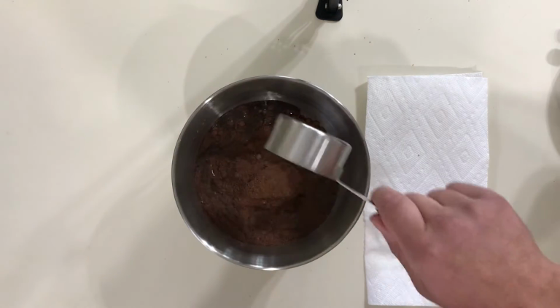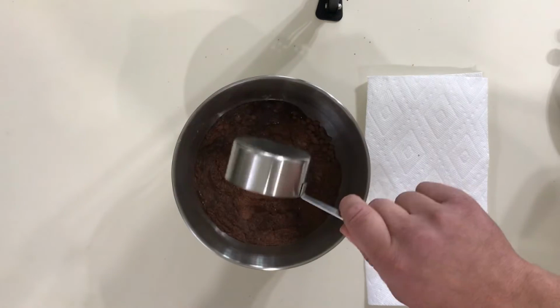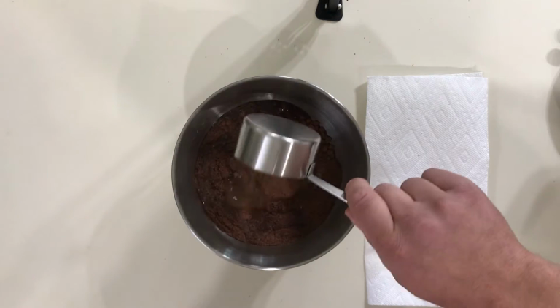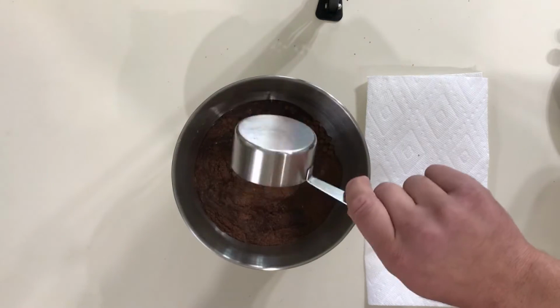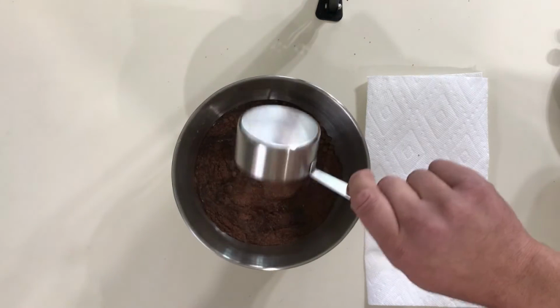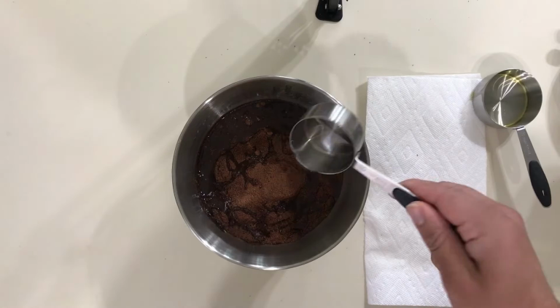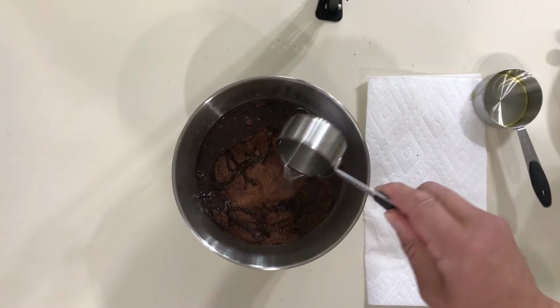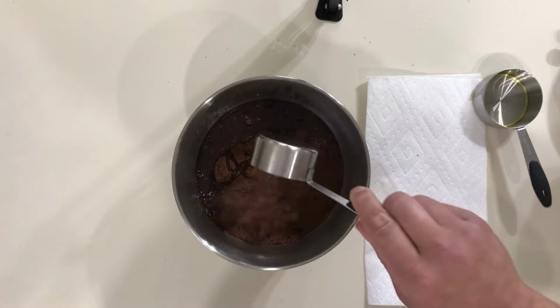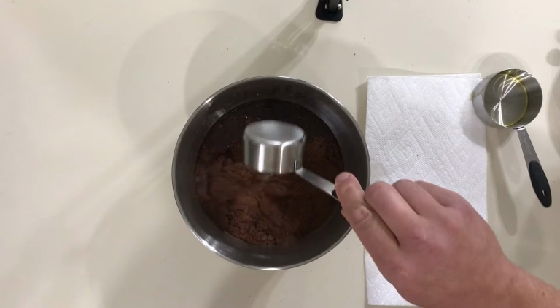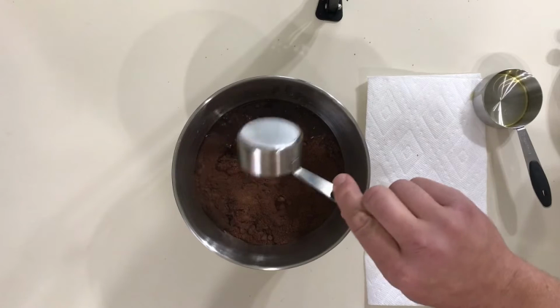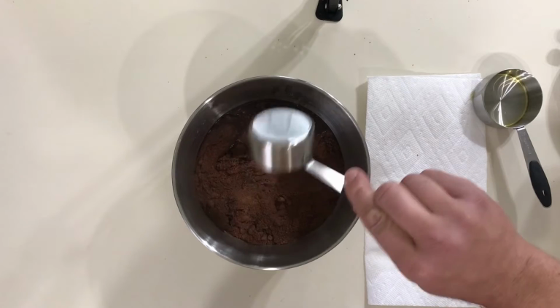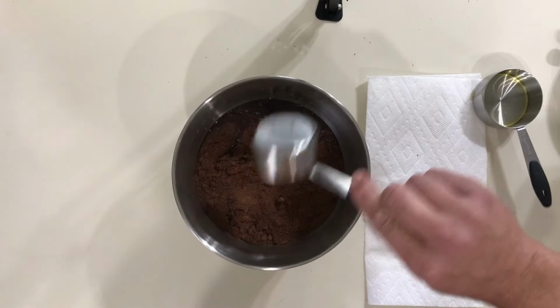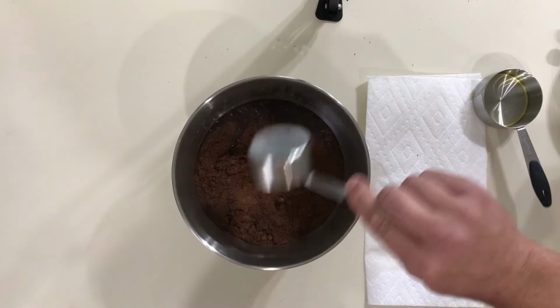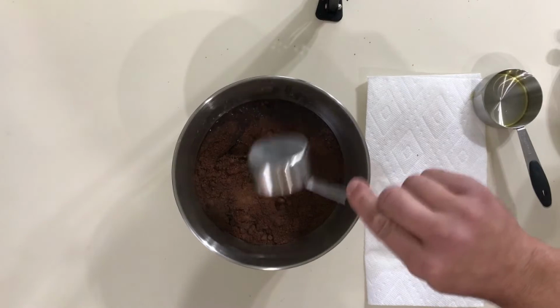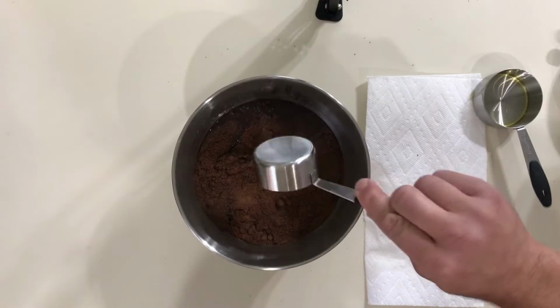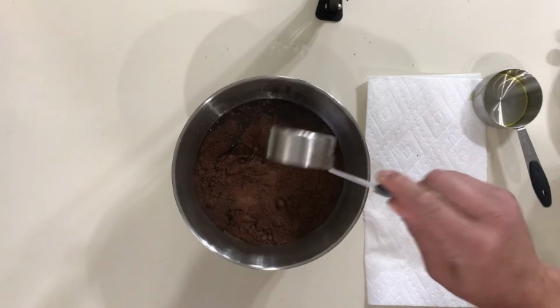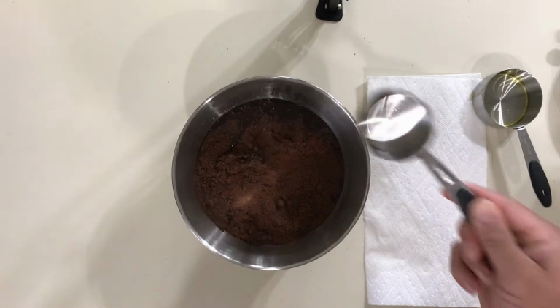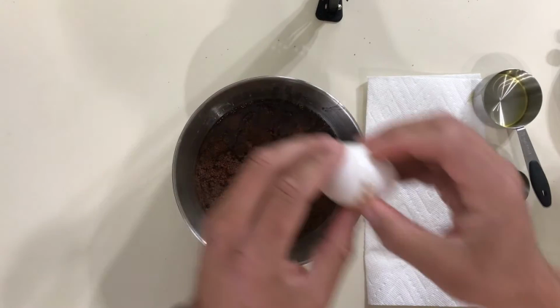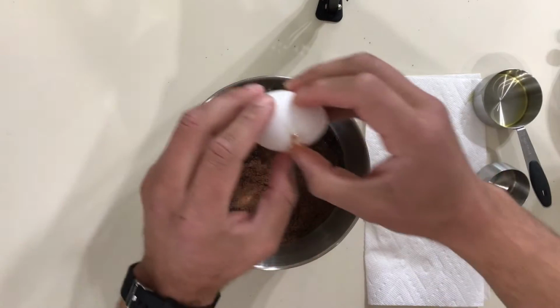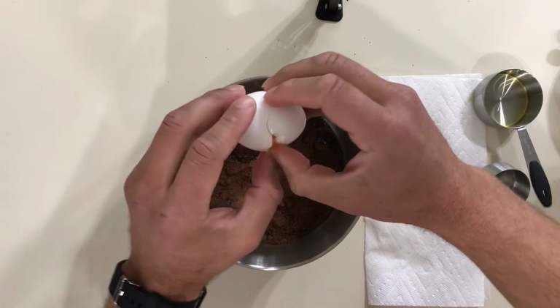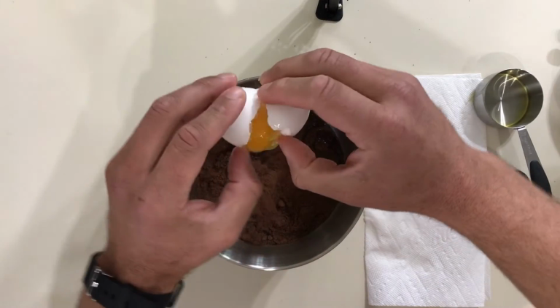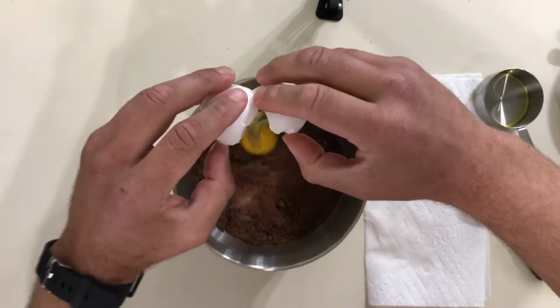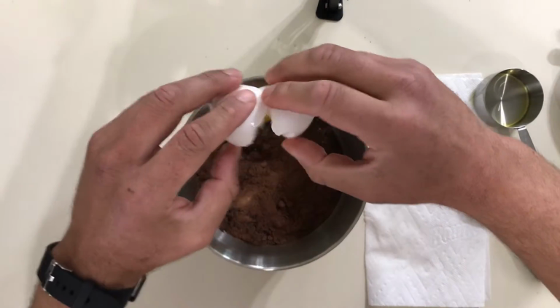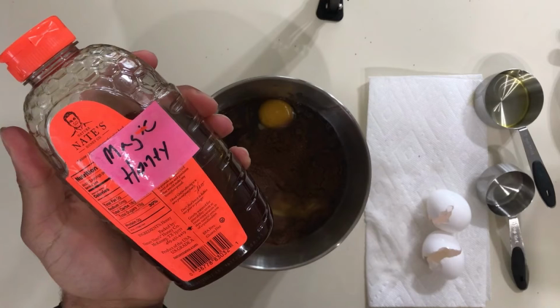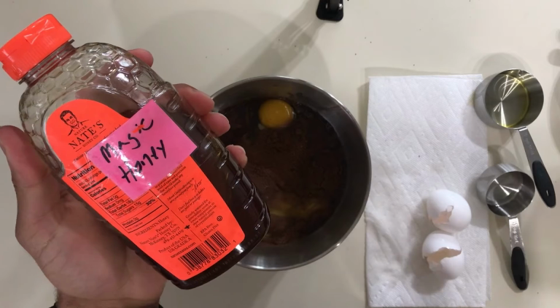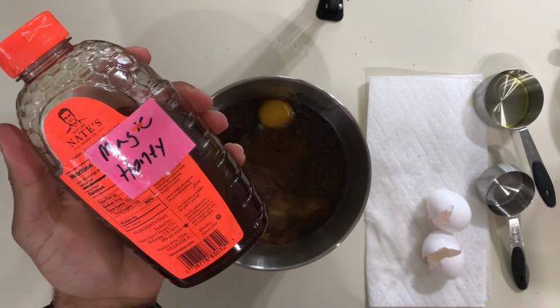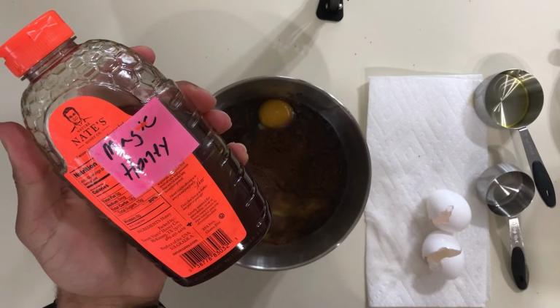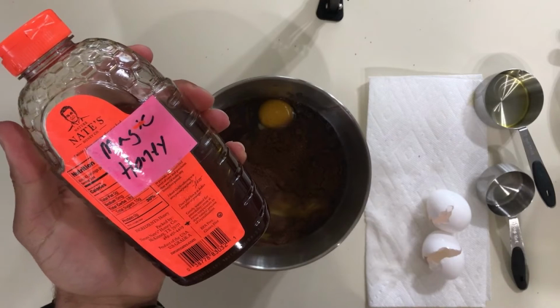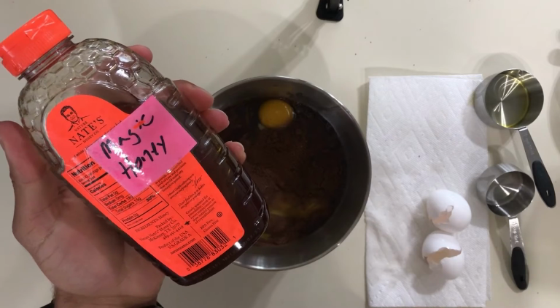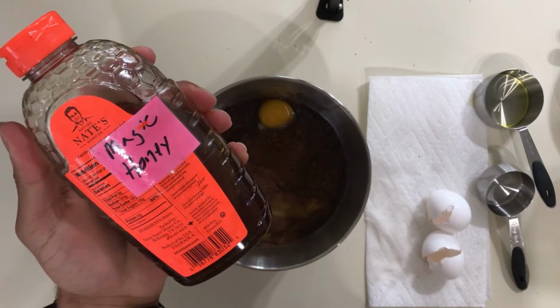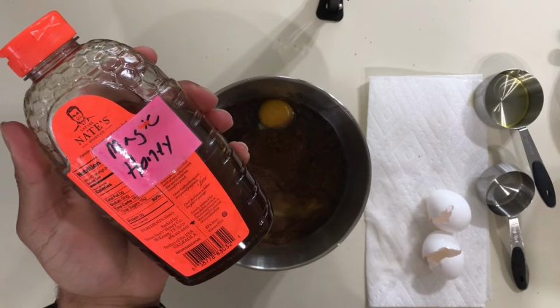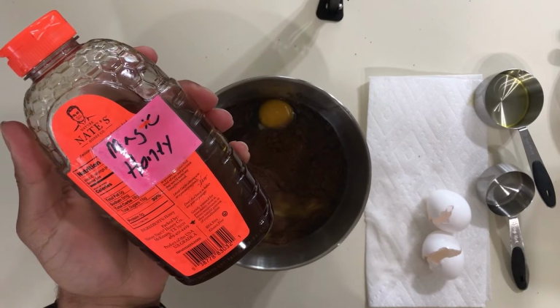I'm going to just add my honey as I see fit and mix it up. You can obviously use by hand, but I really like using my Dash mixer.